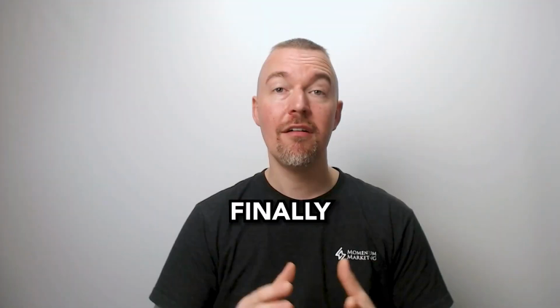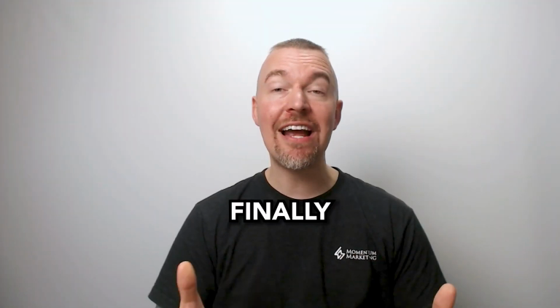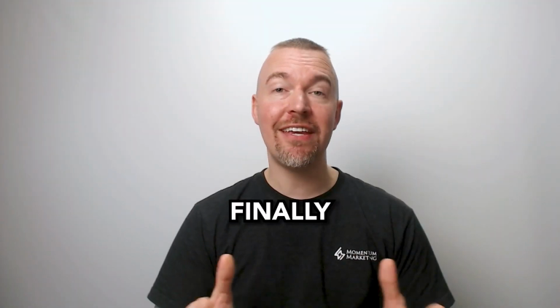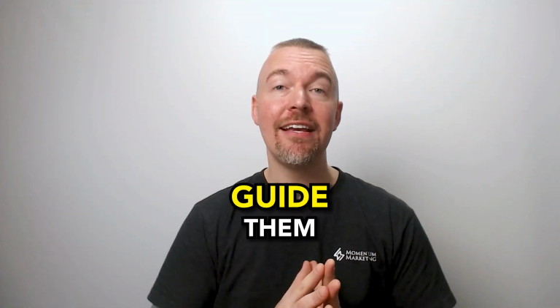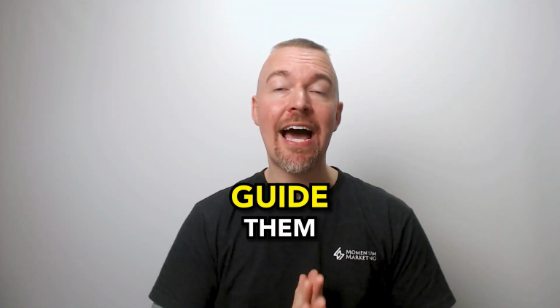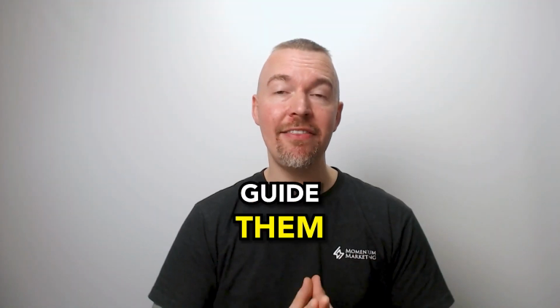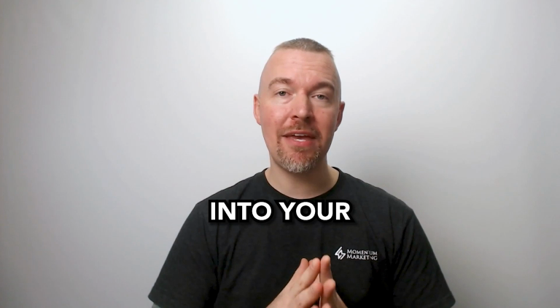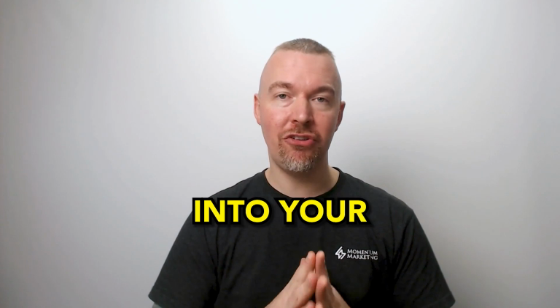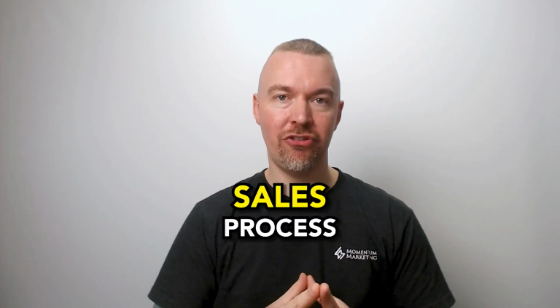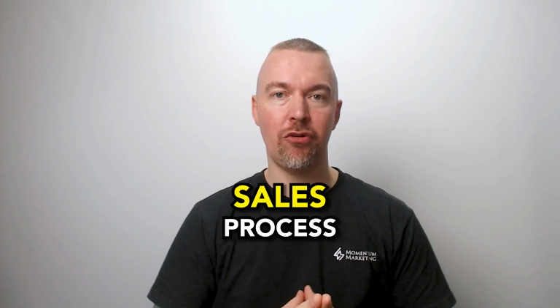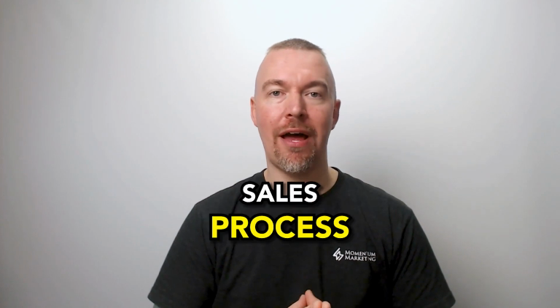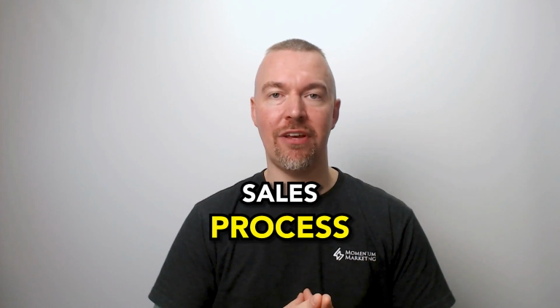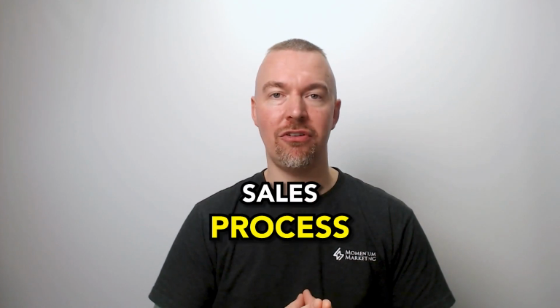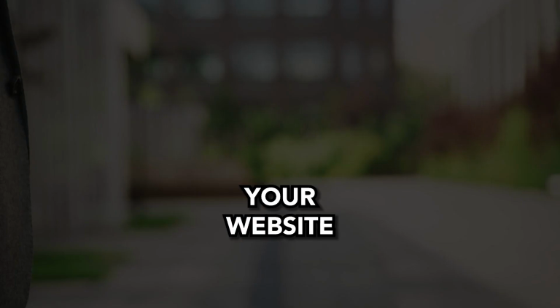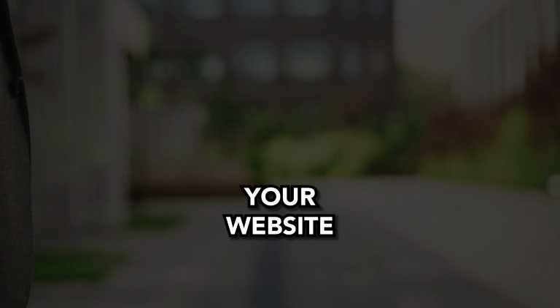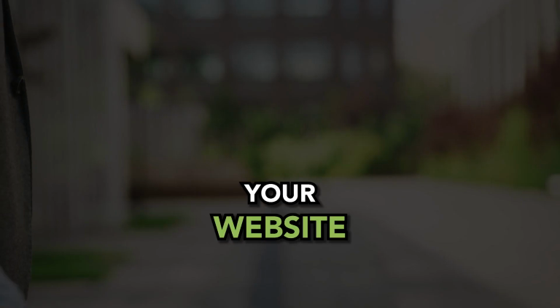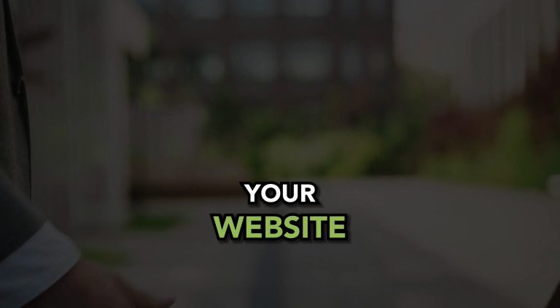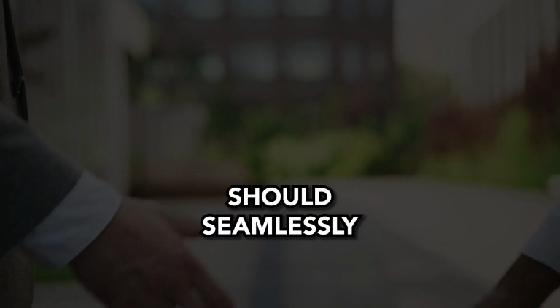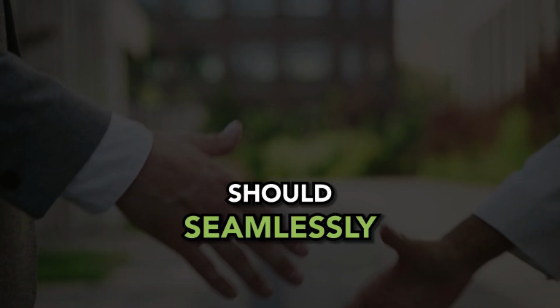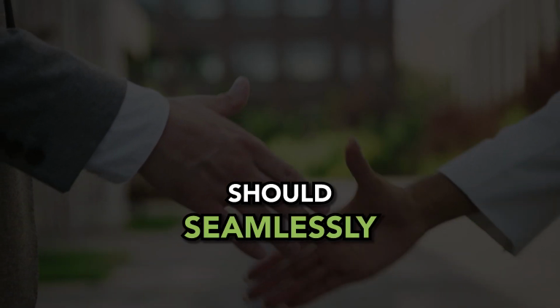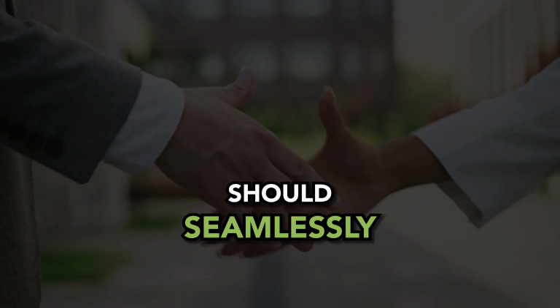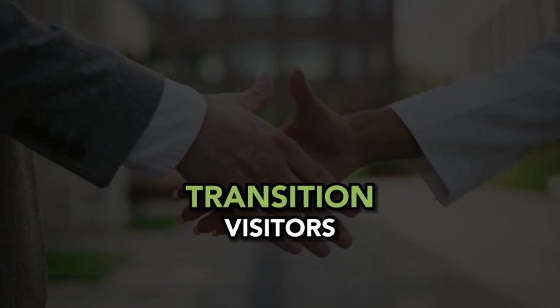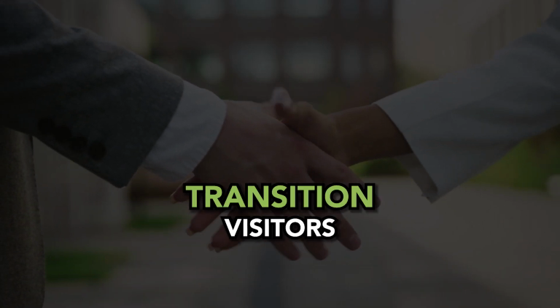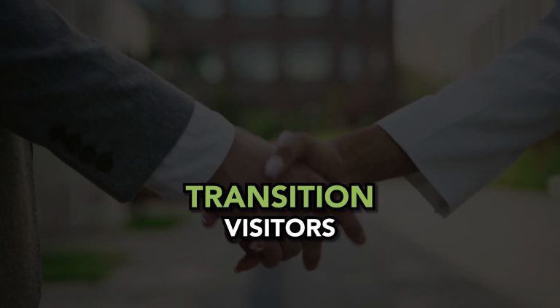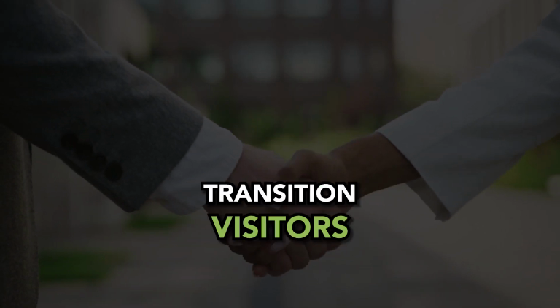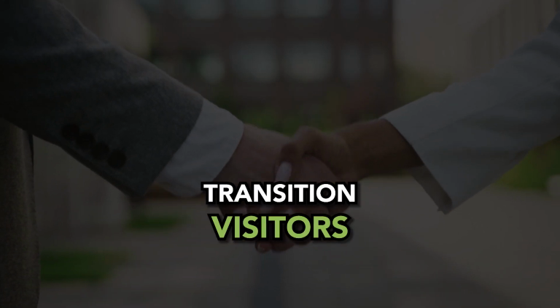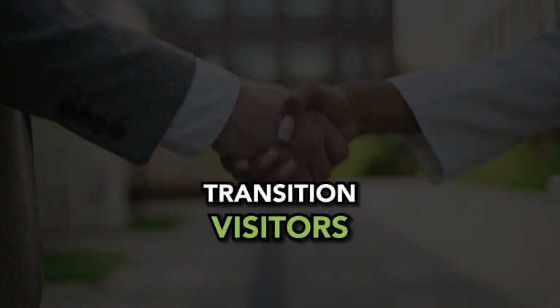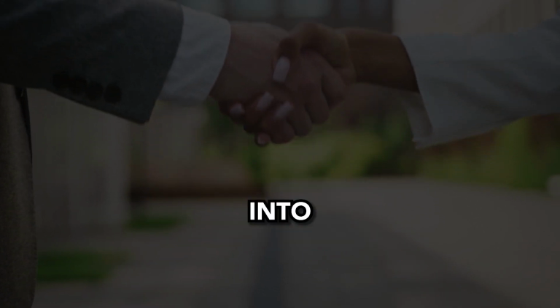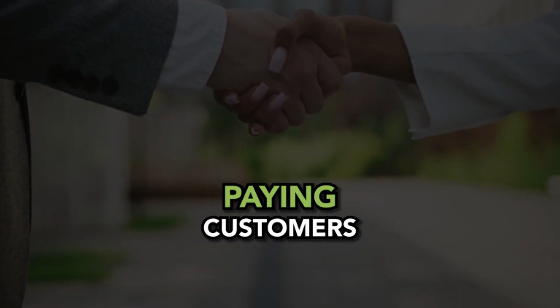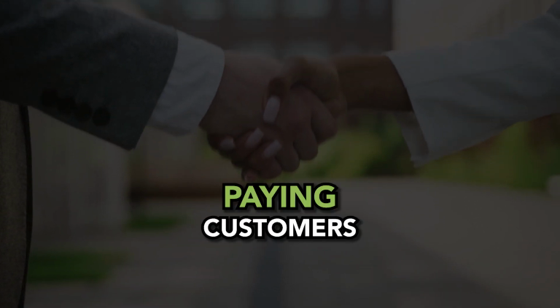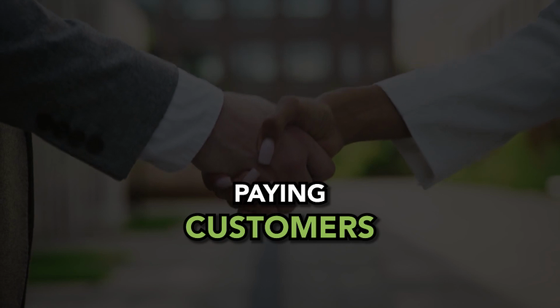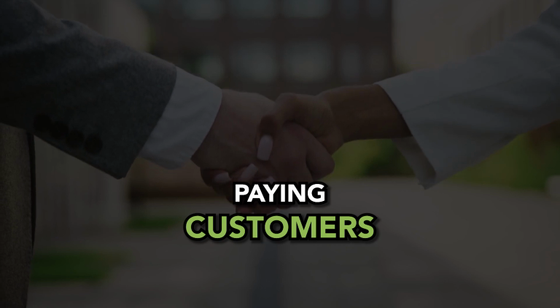Finally, guide them into your sales process. Your website should seamlessly transition visitors into paying customers.